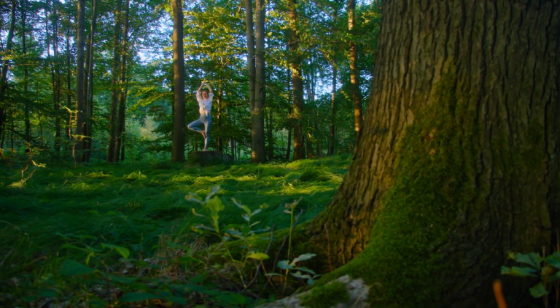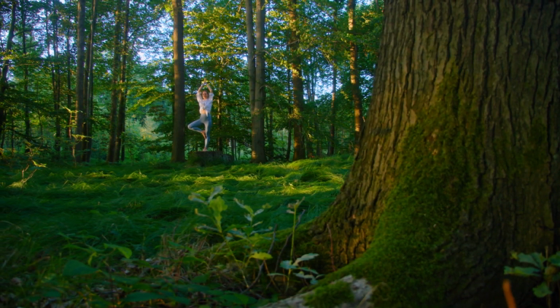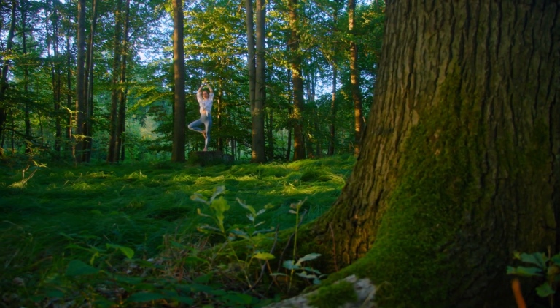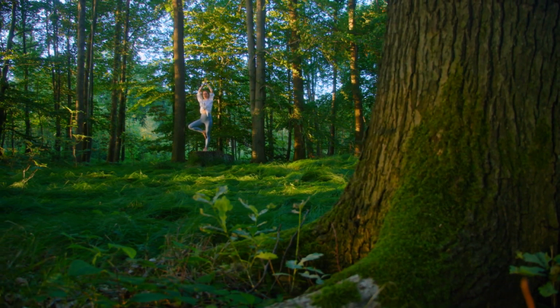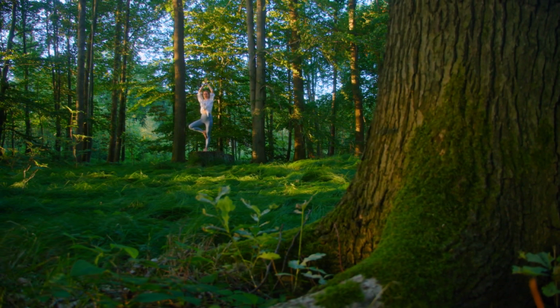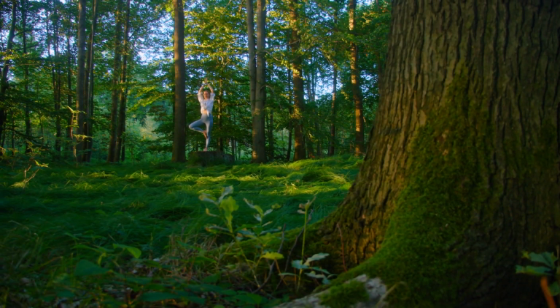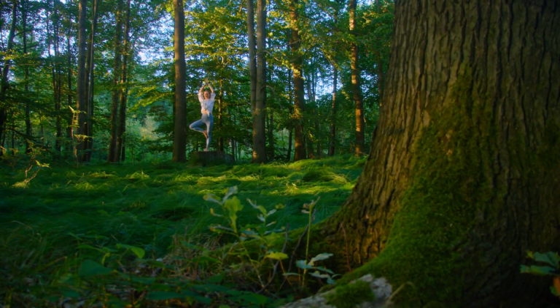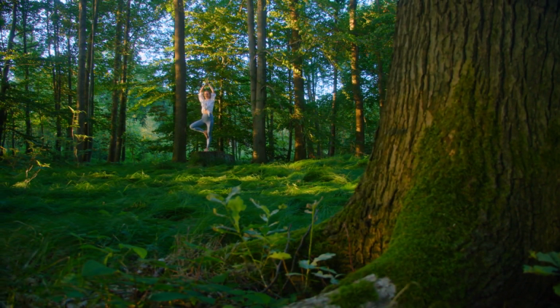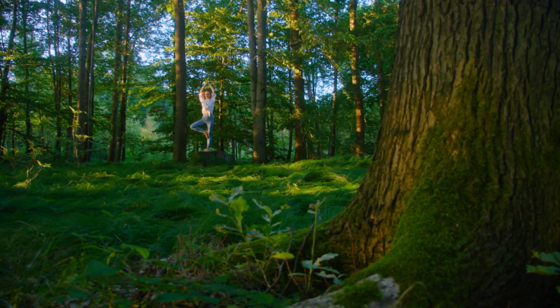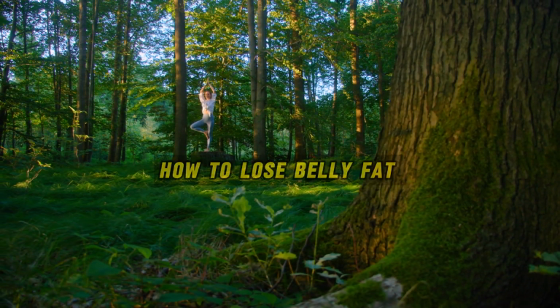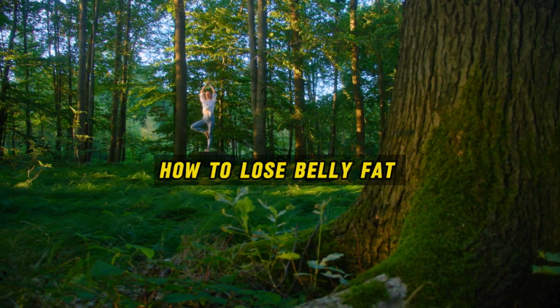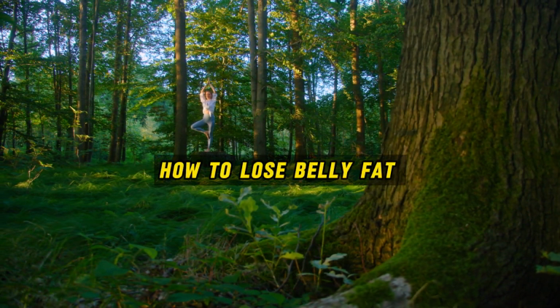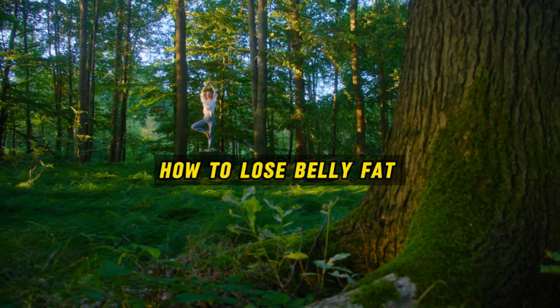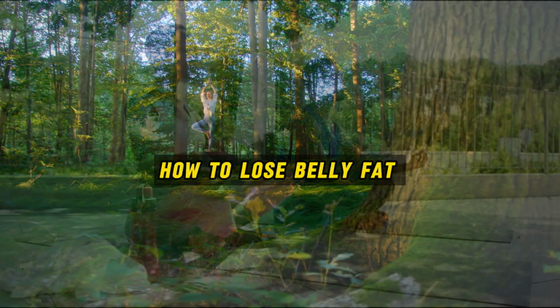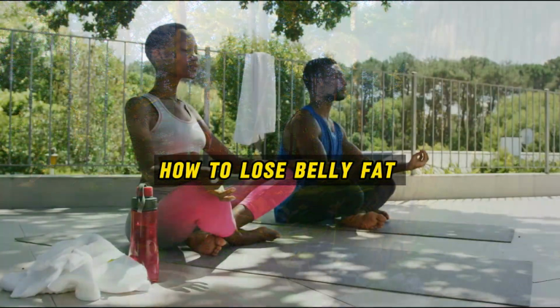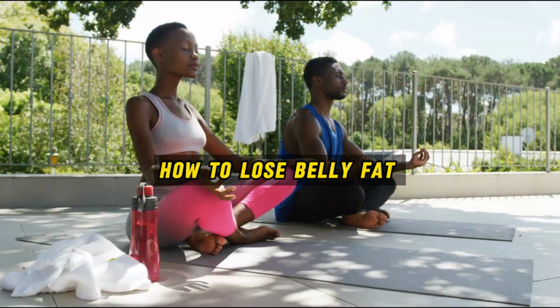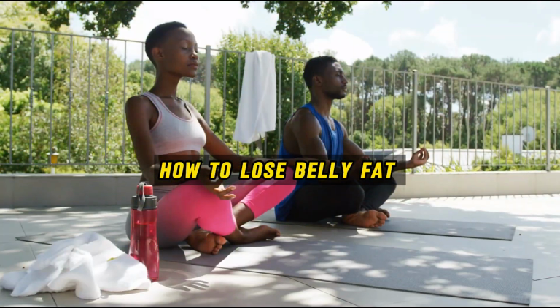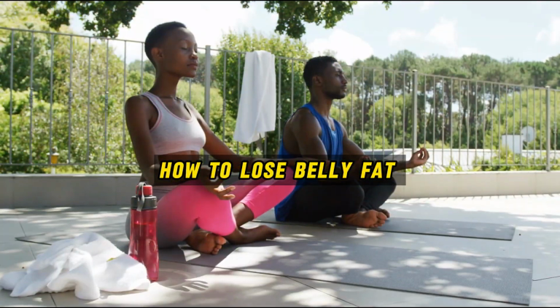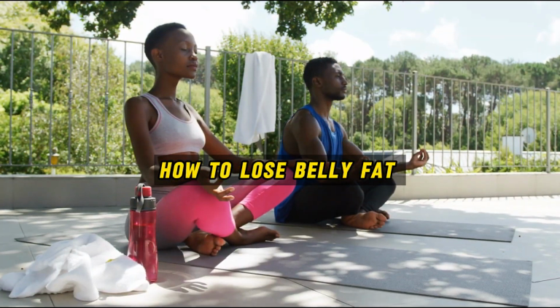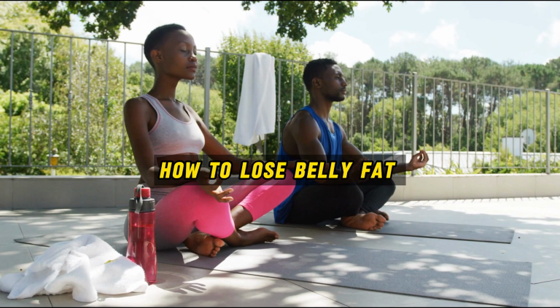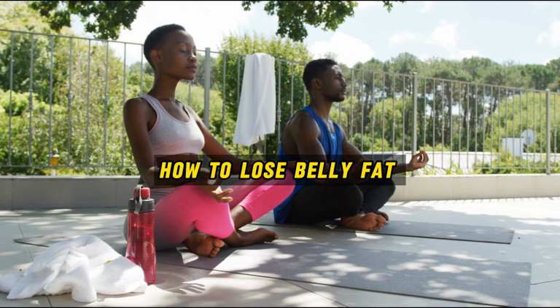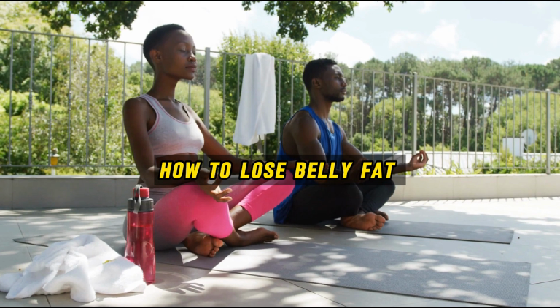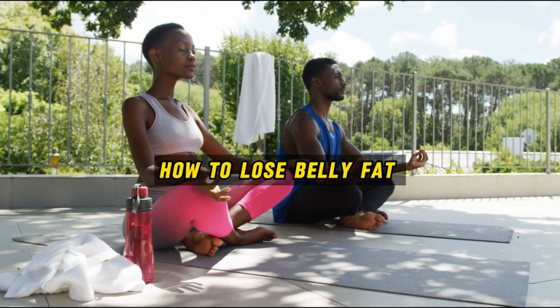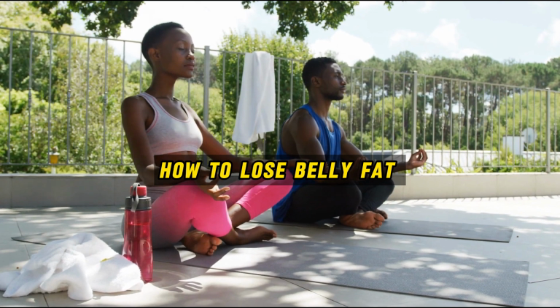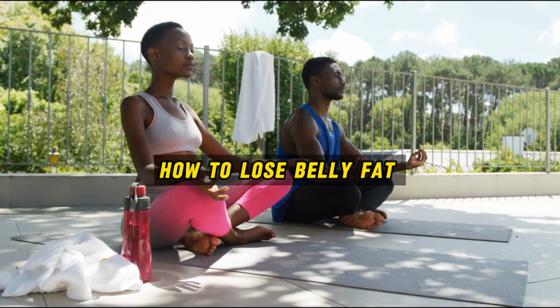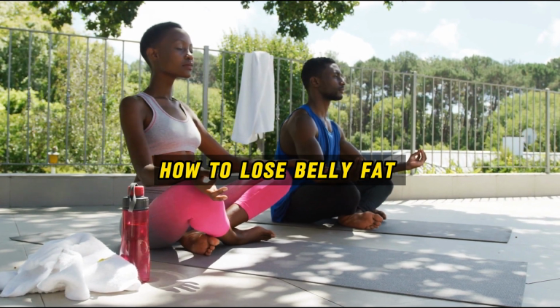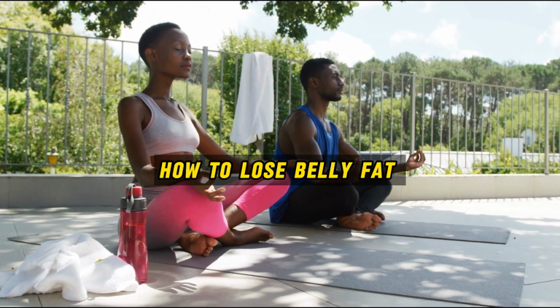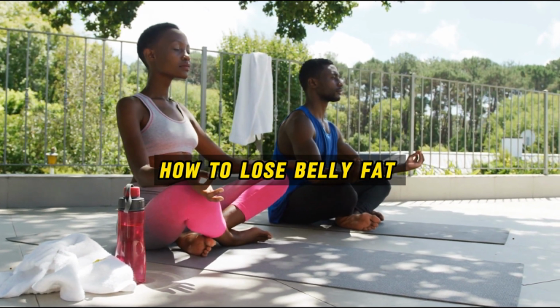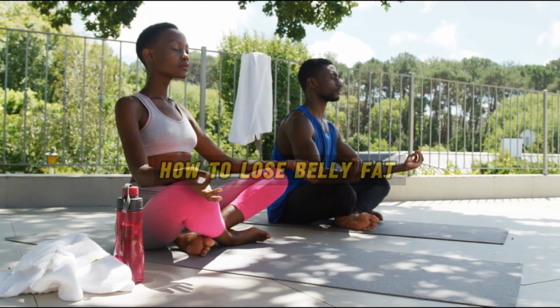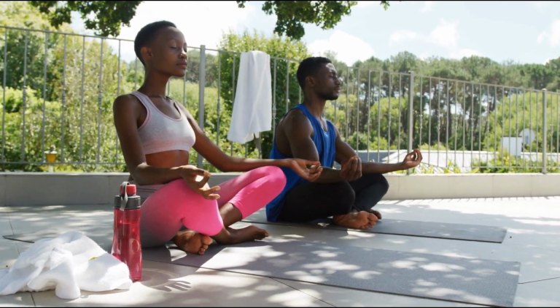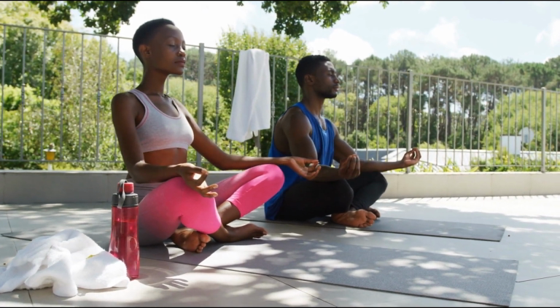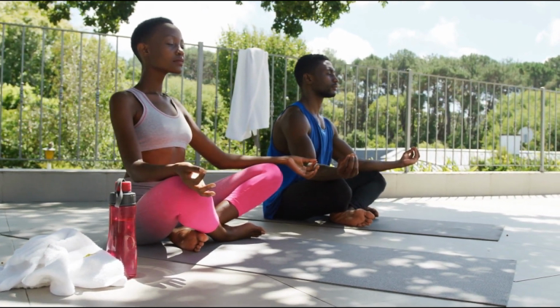Hi everyone, welcome back to my channel. In this video, I'm going to show you how to lose belly fat in just one week.